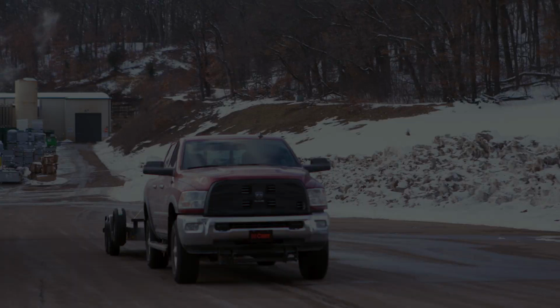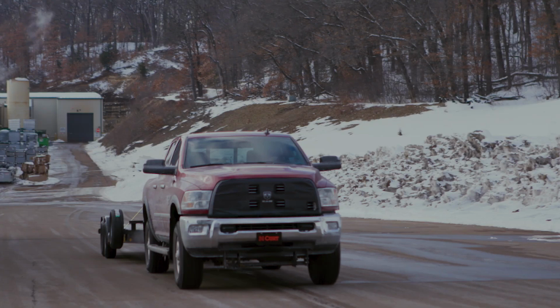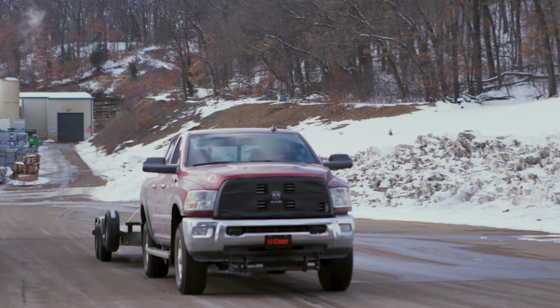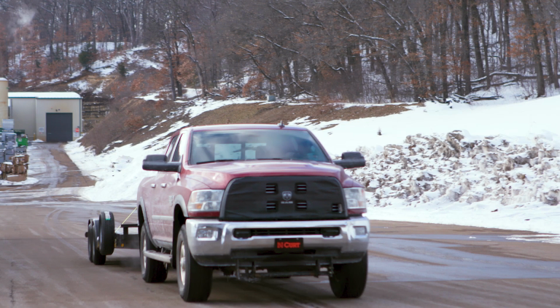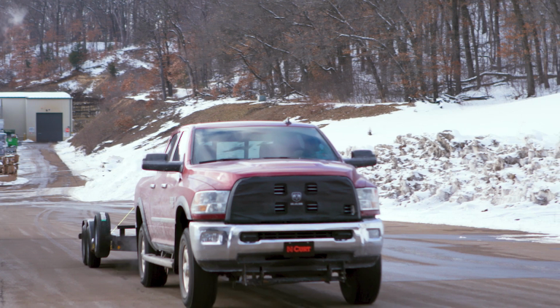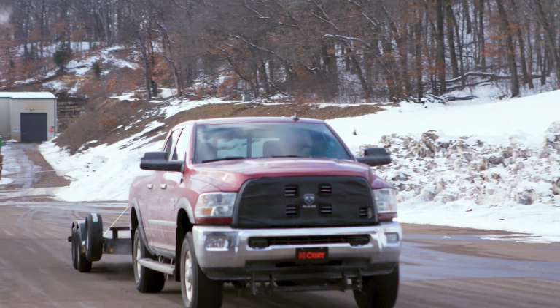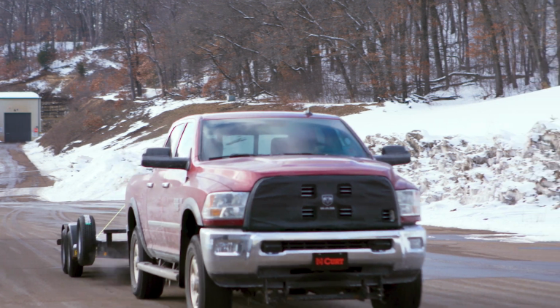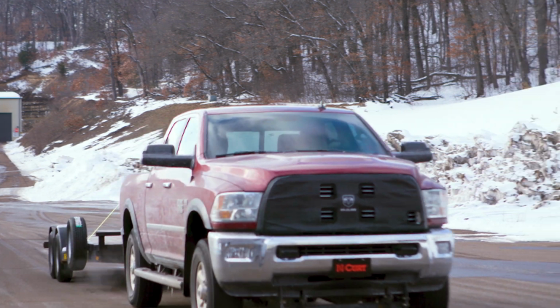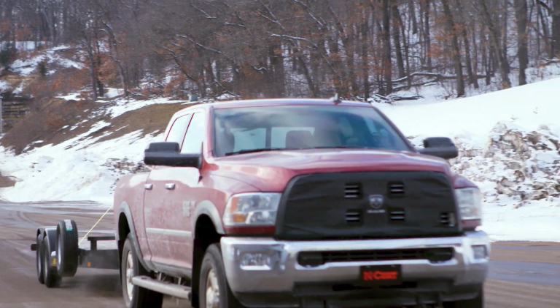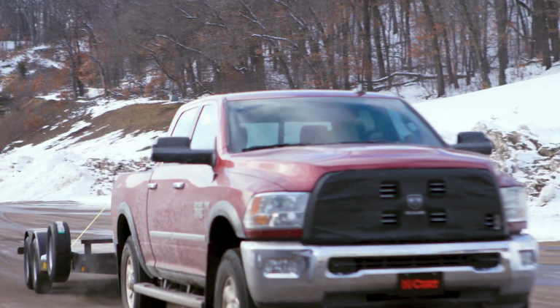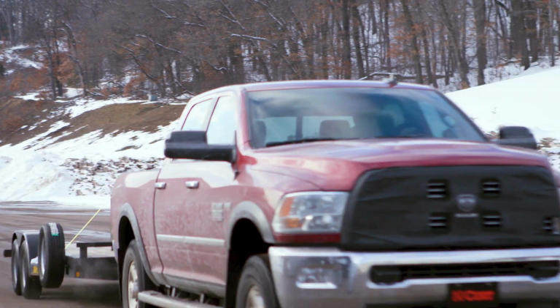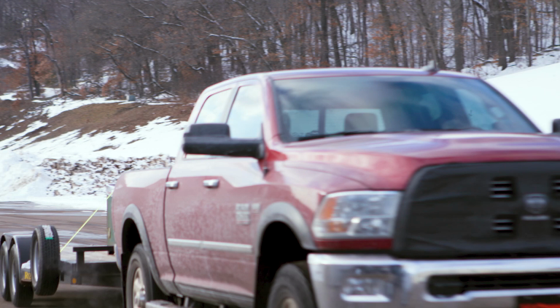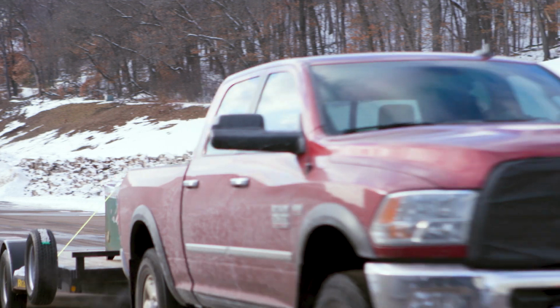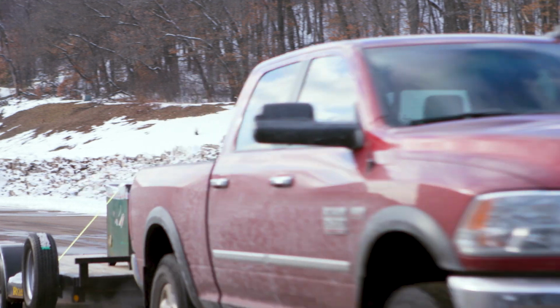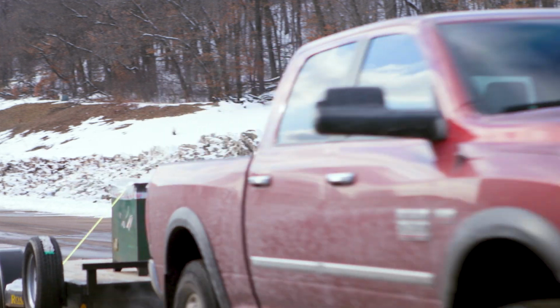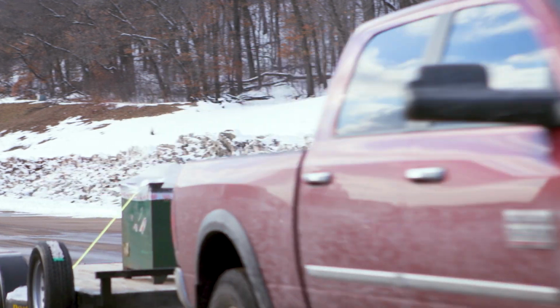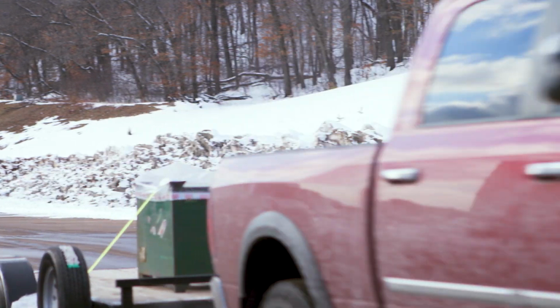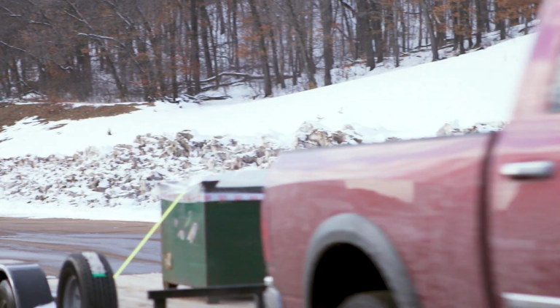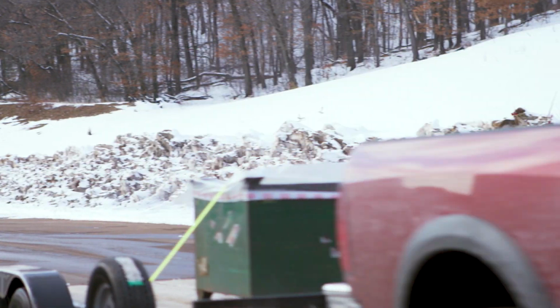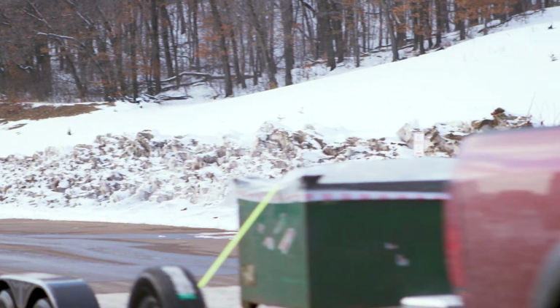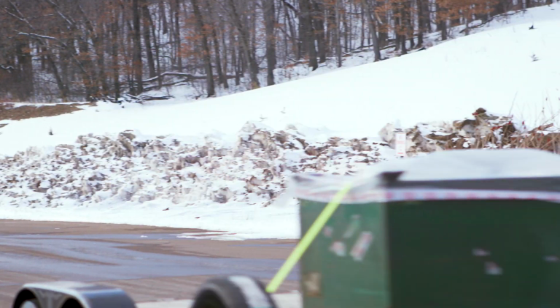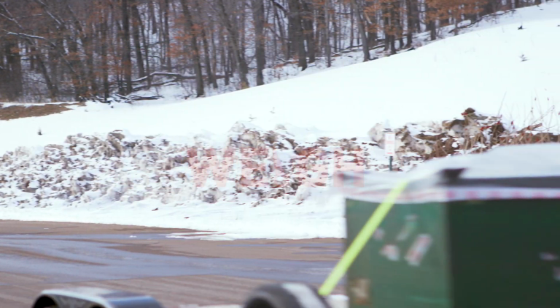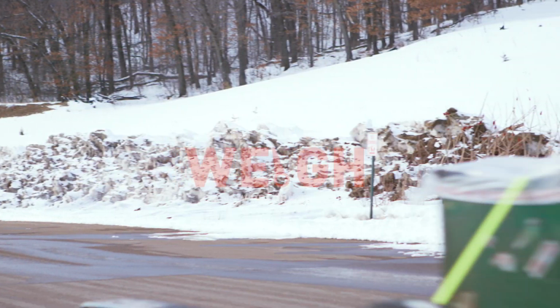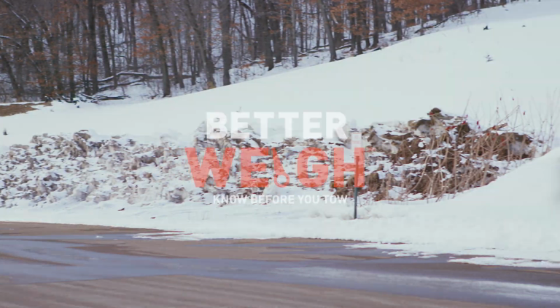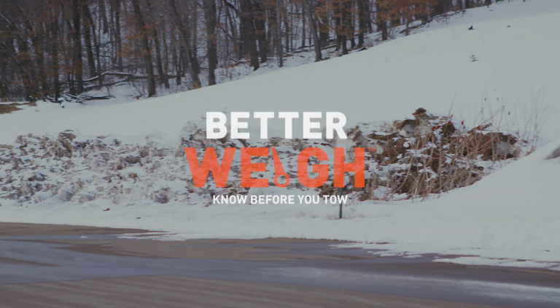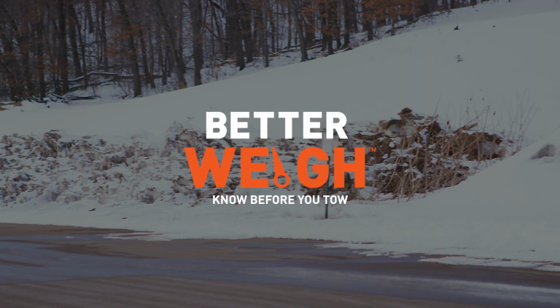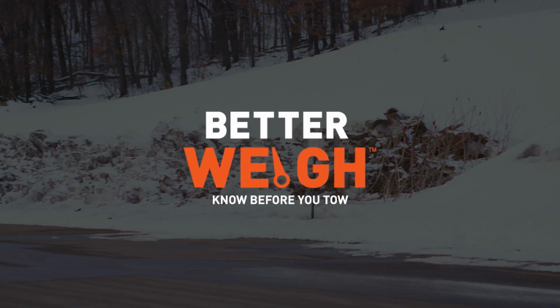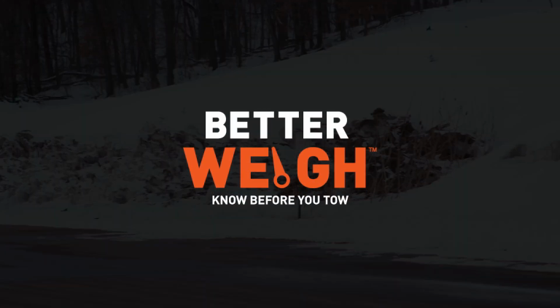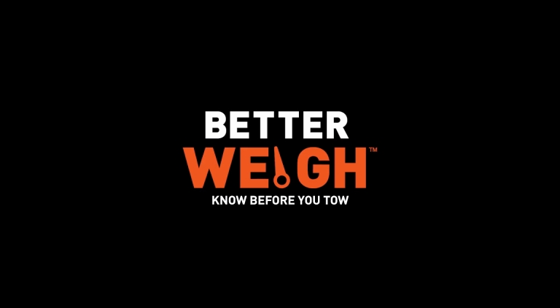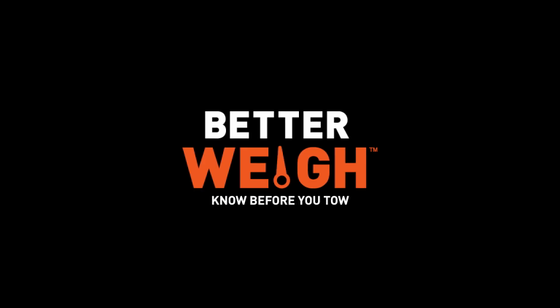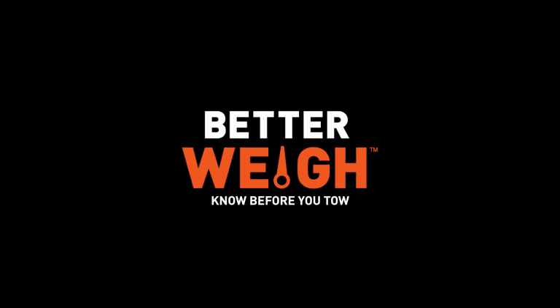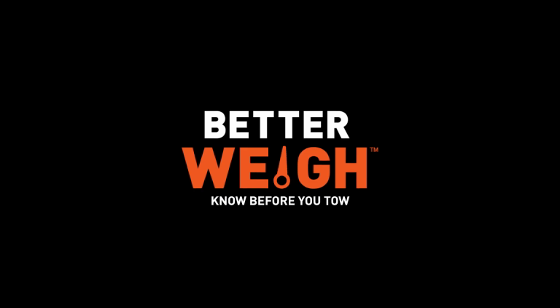Now you're ready to tow safely. Note: tow with the BetterWay Mobile Towing Scale.